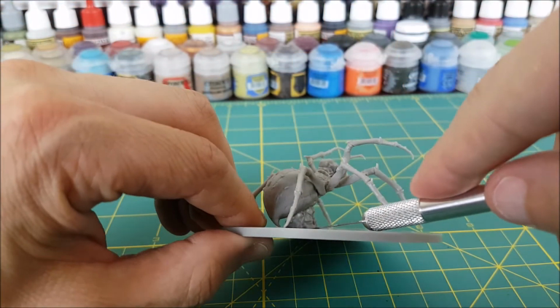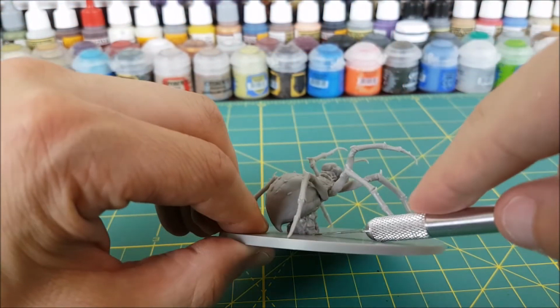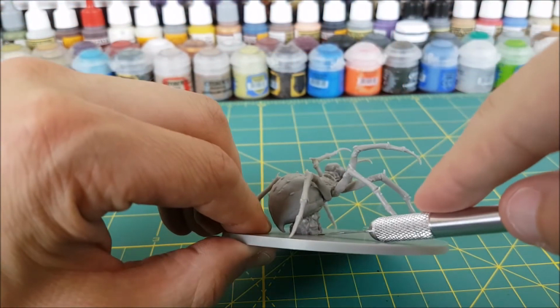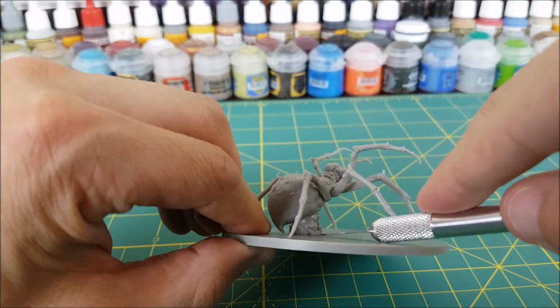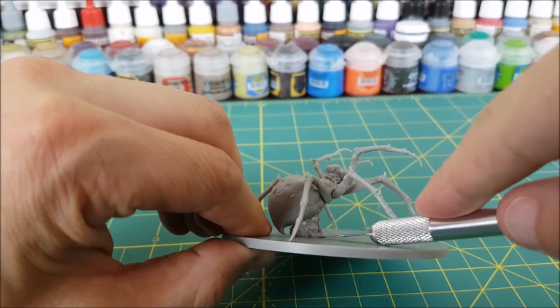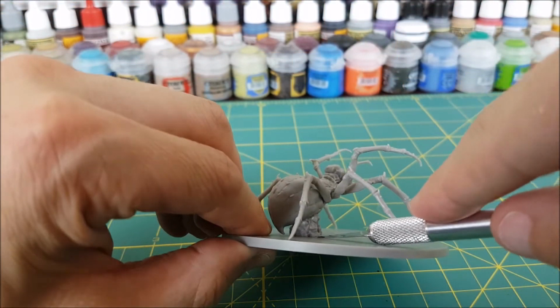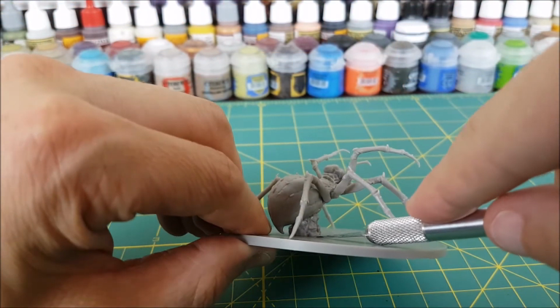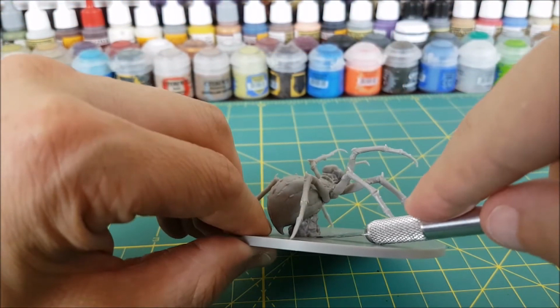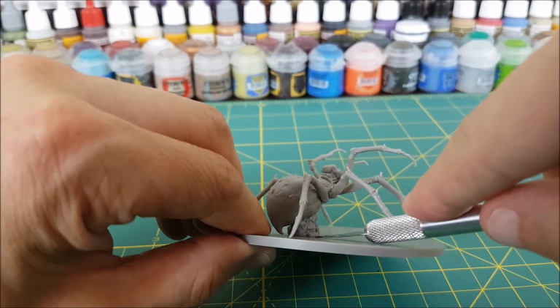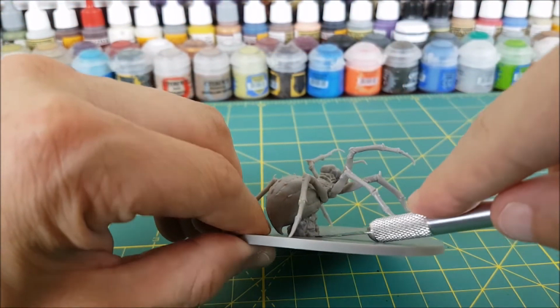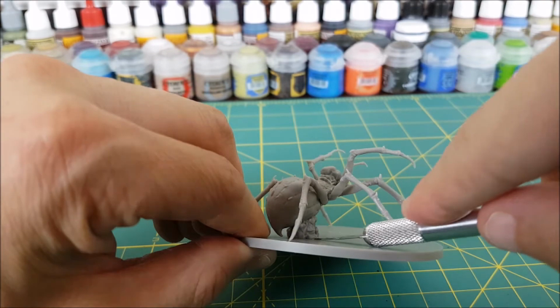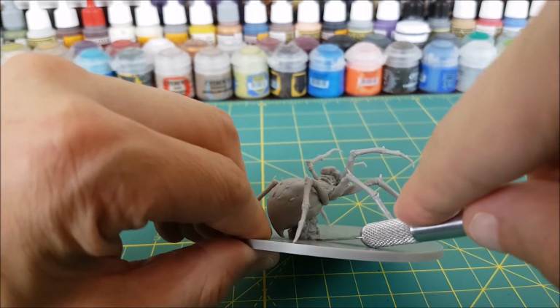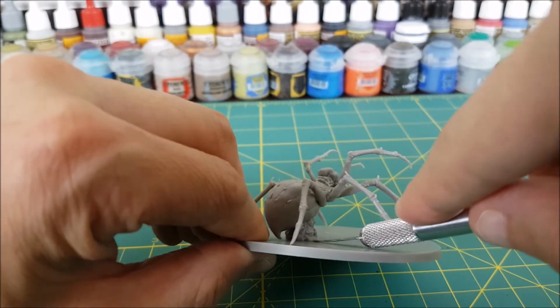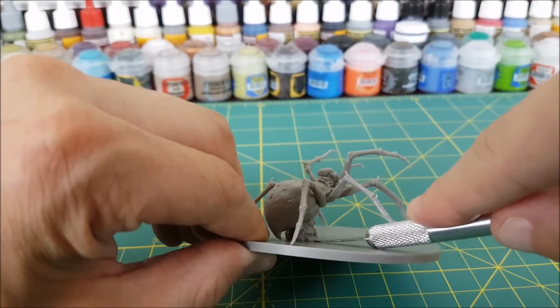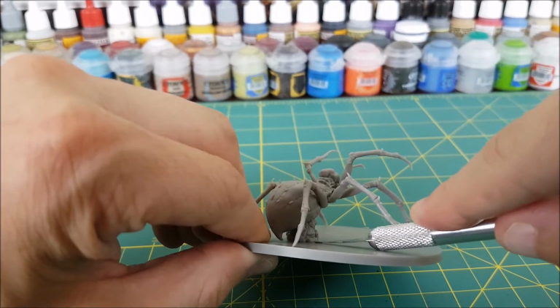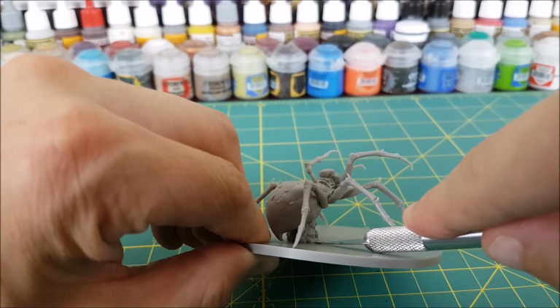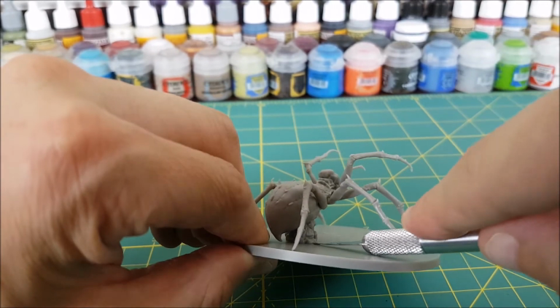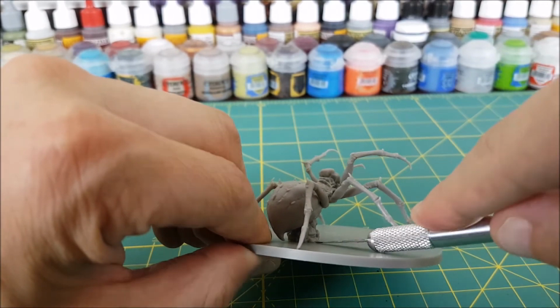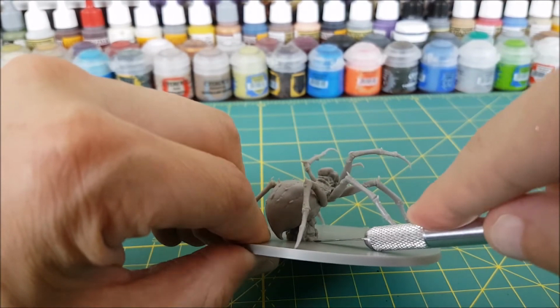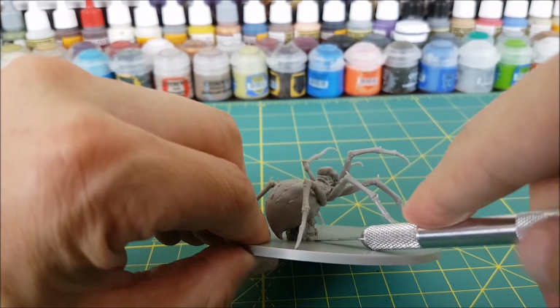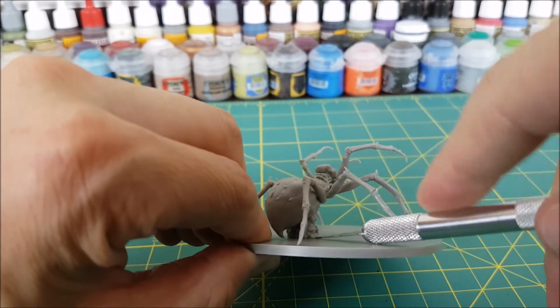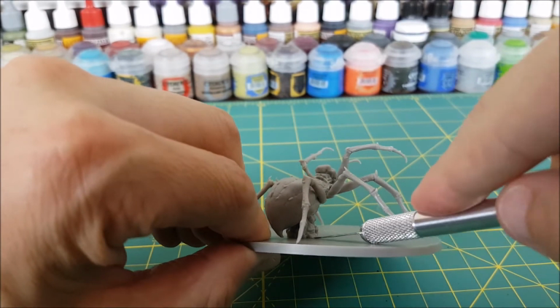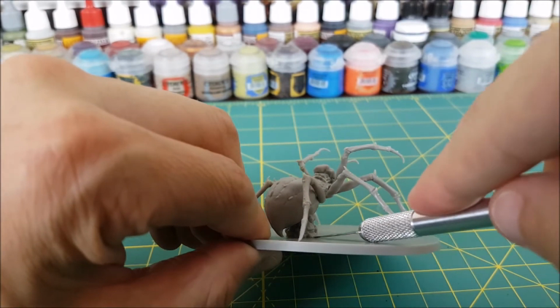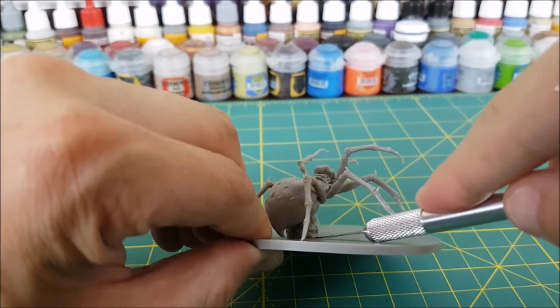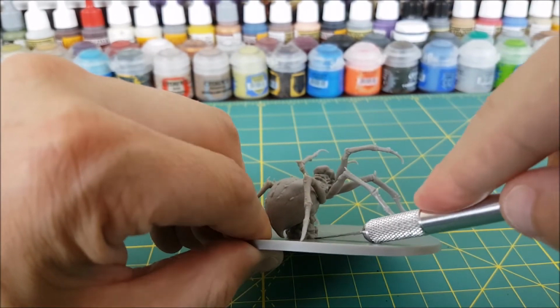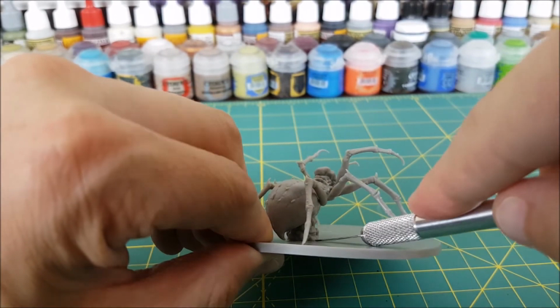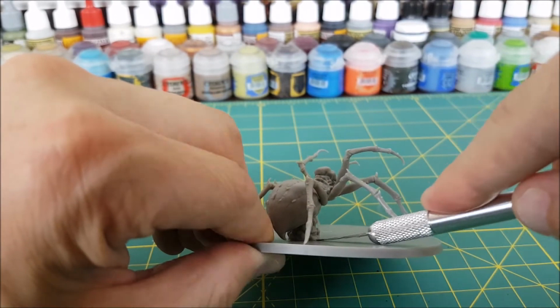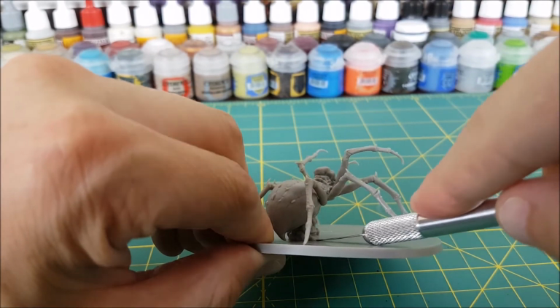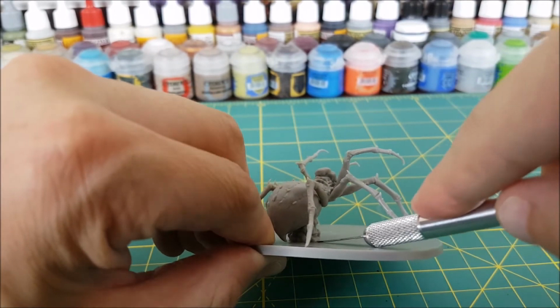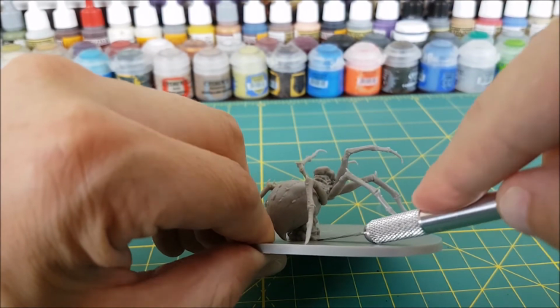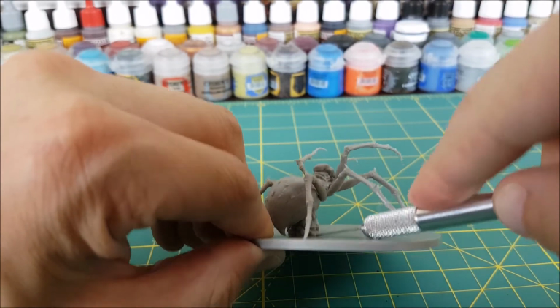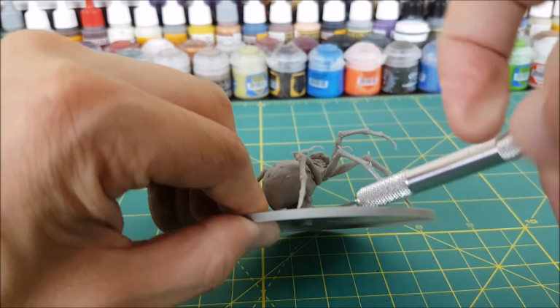The first thing I'm going to do is separate the spider from its base. It took a fair bit of work to get this off, and I had to switch to a box cutter in the end.